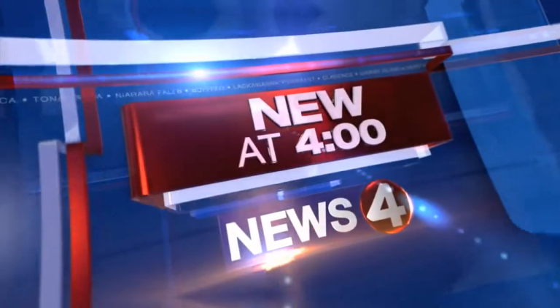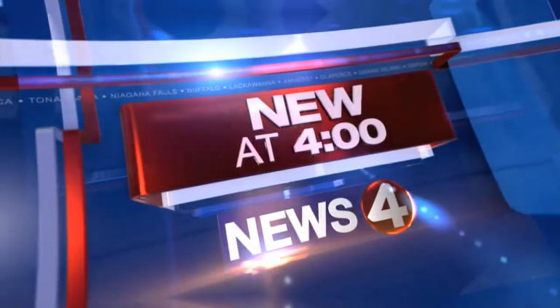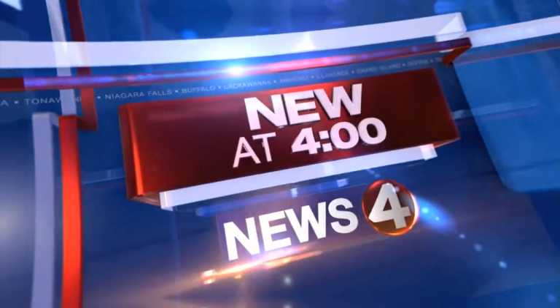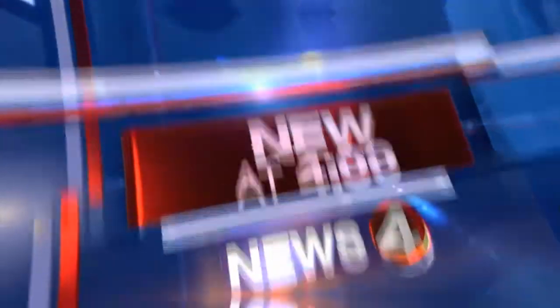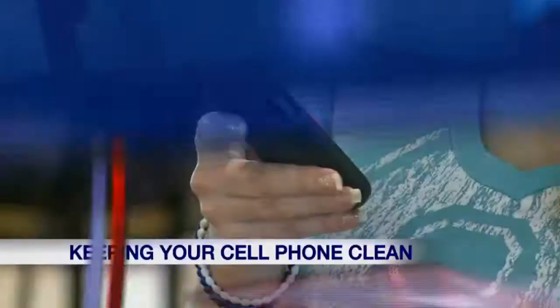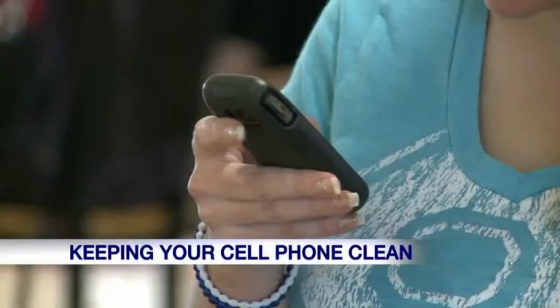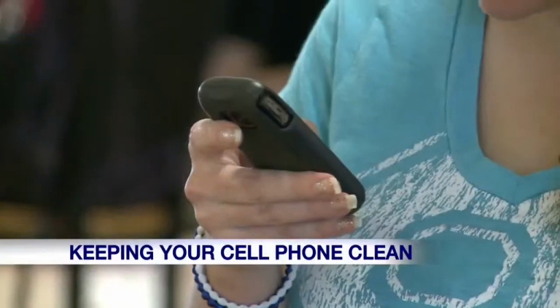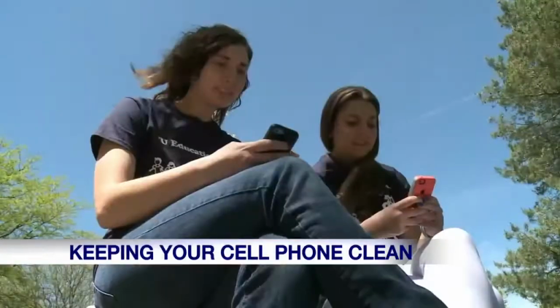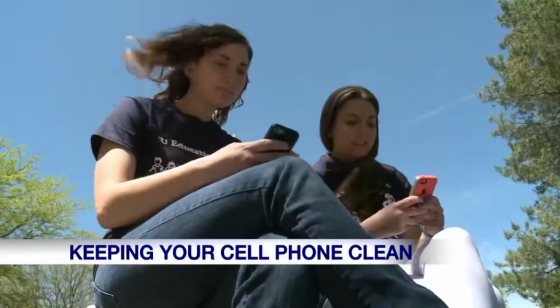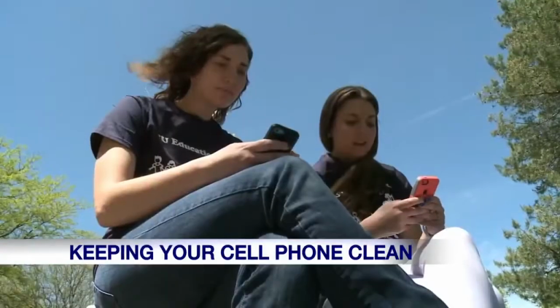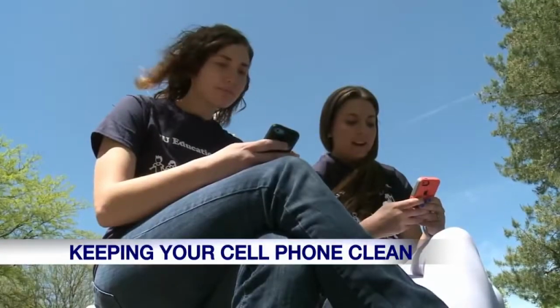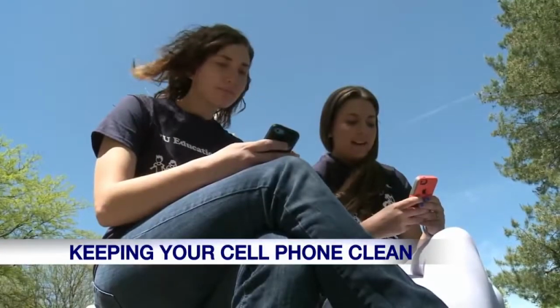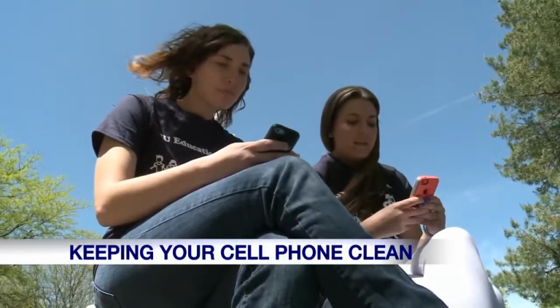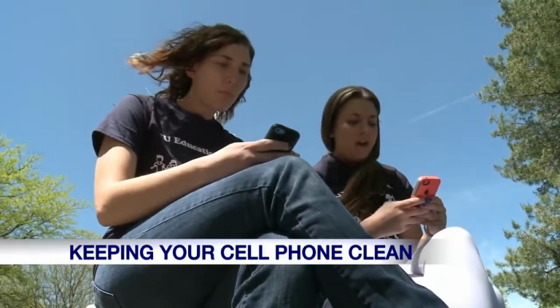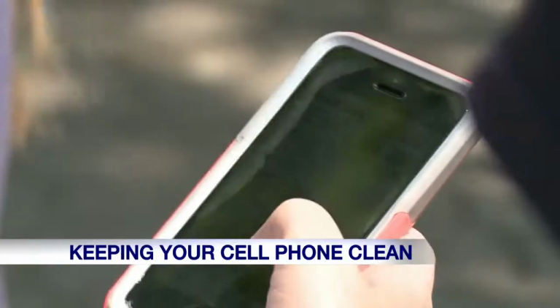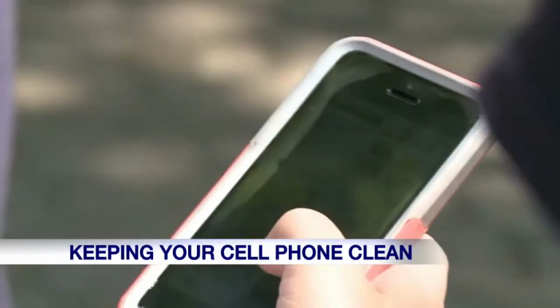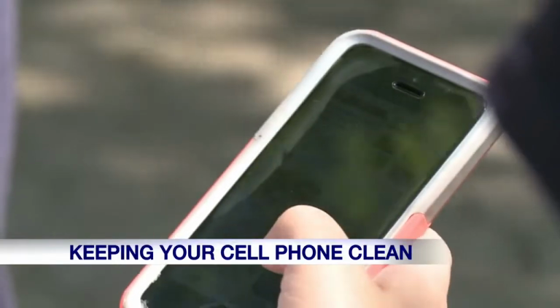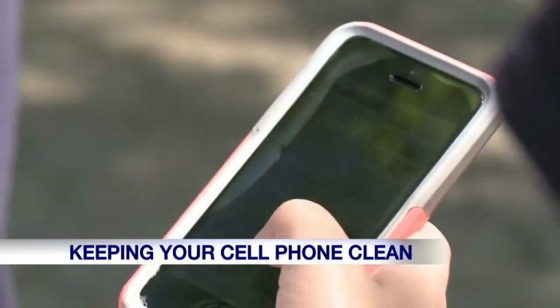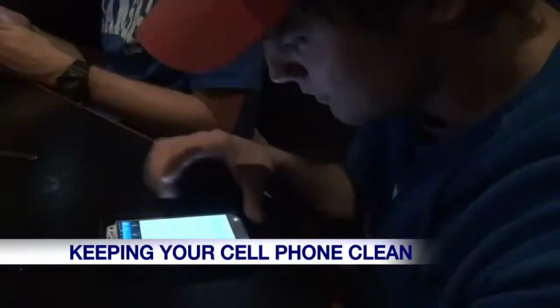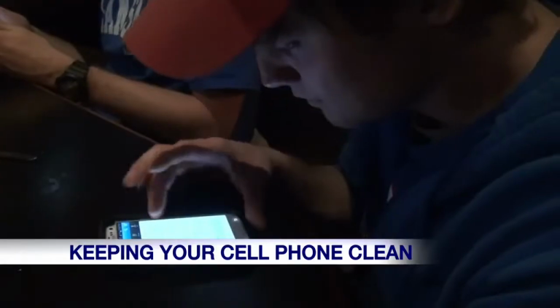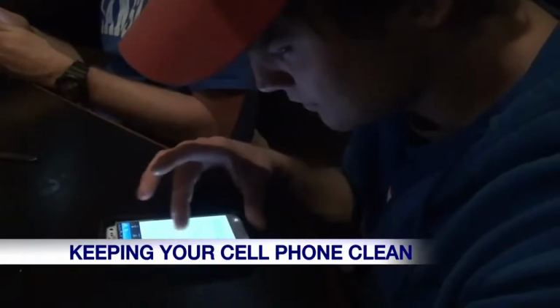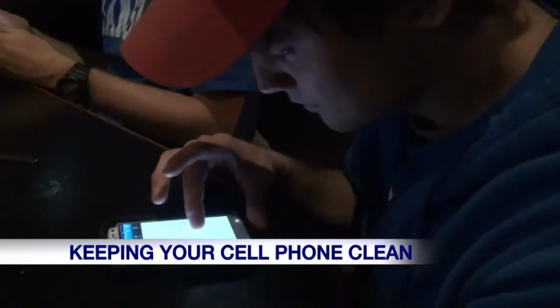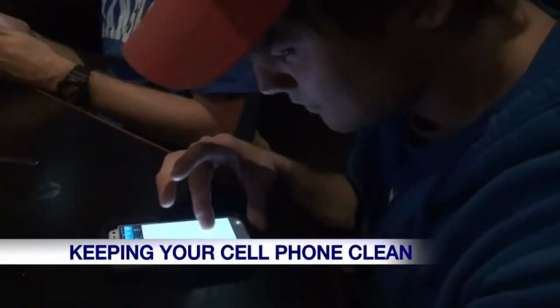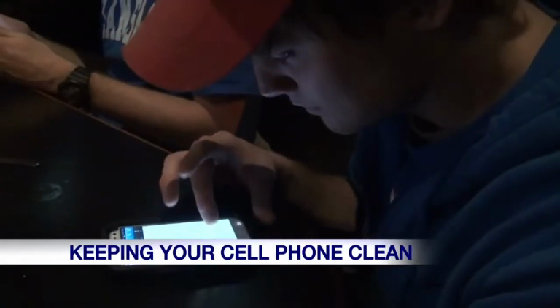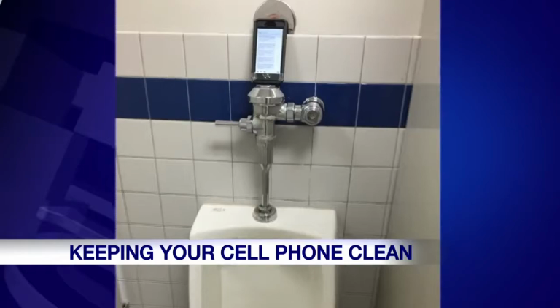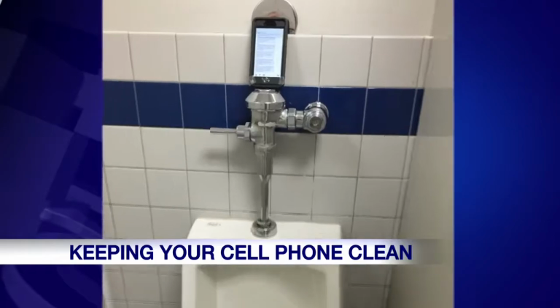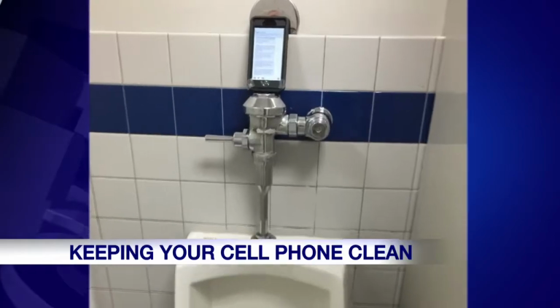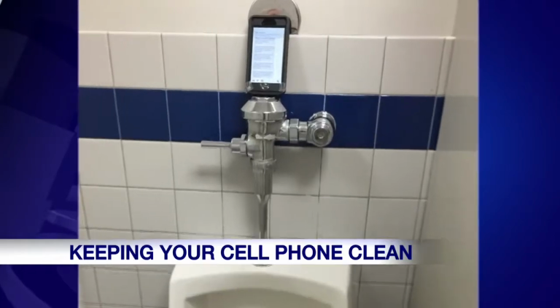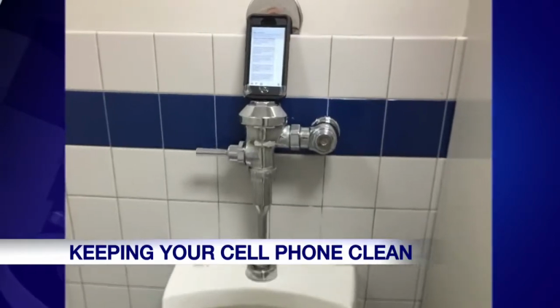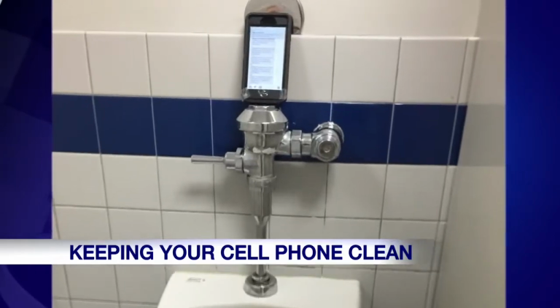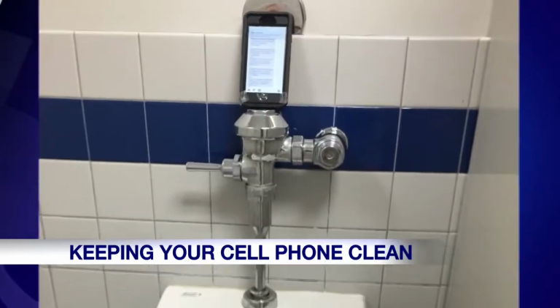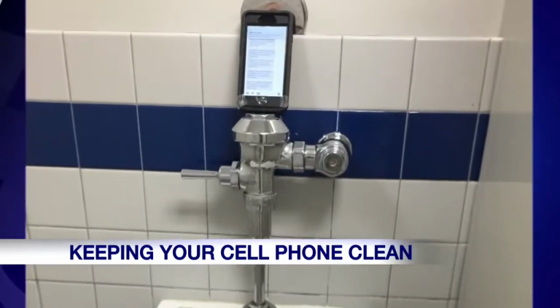We all know it's important to wash your hands, but what about your cell phone? Think about all the germs it collects throughout the day.